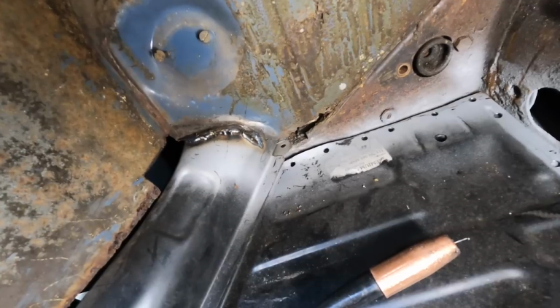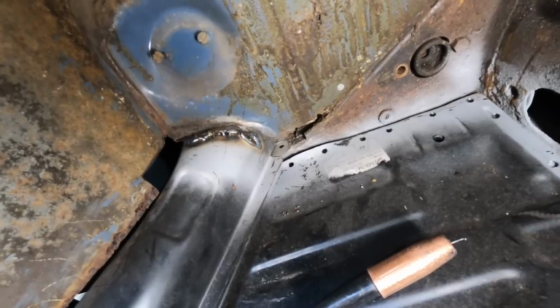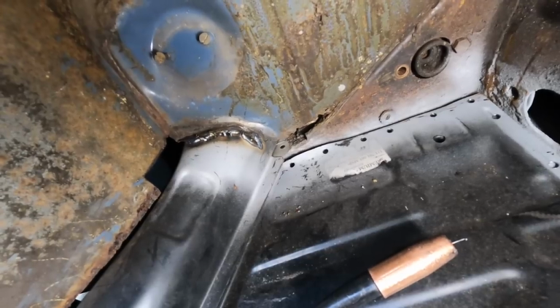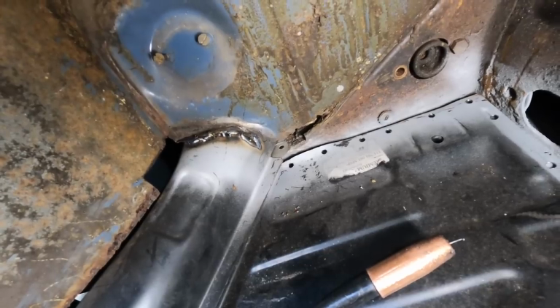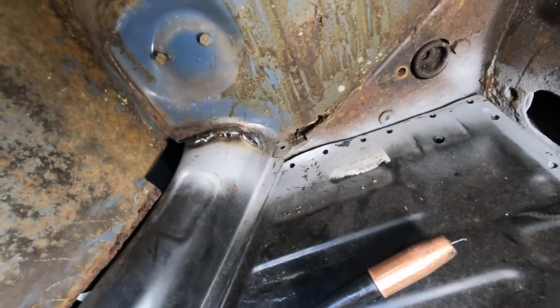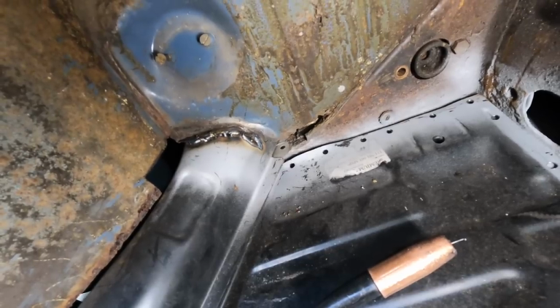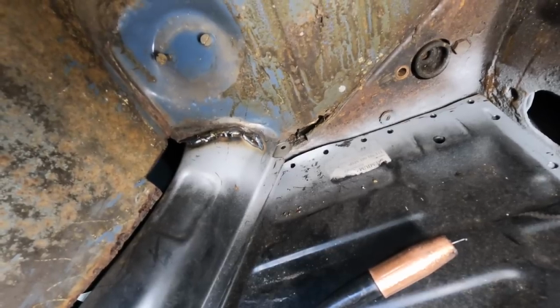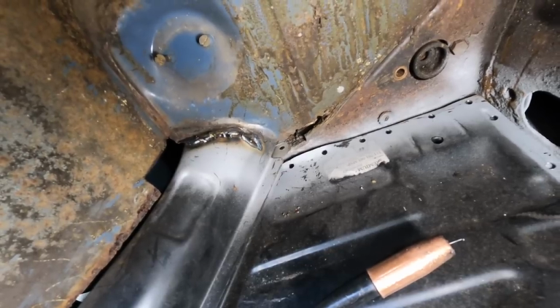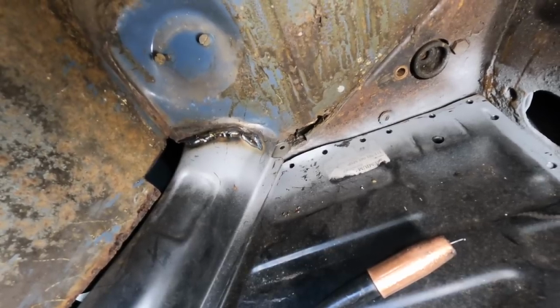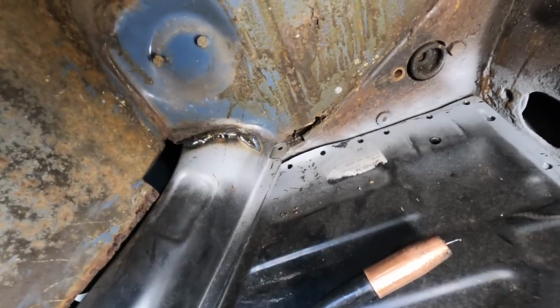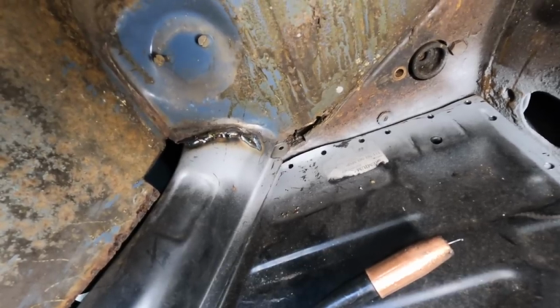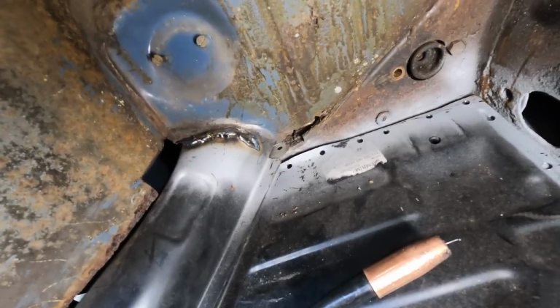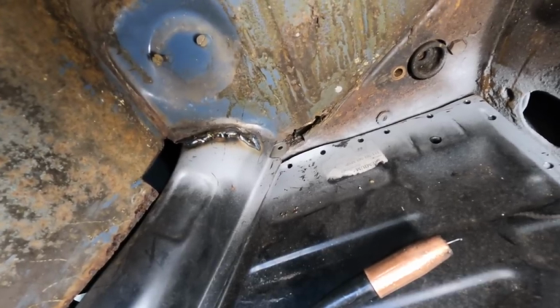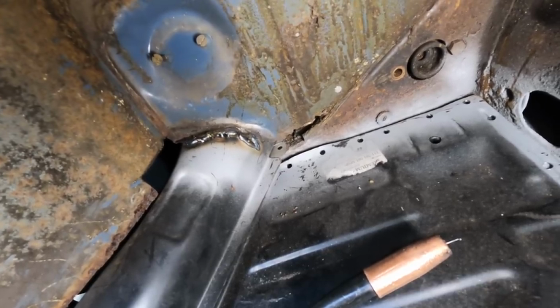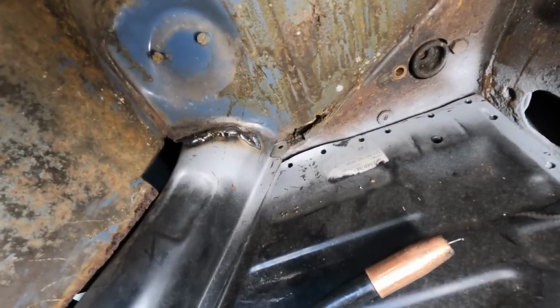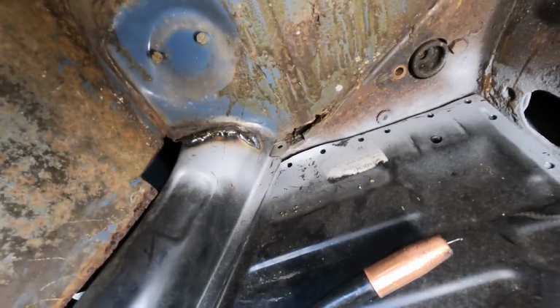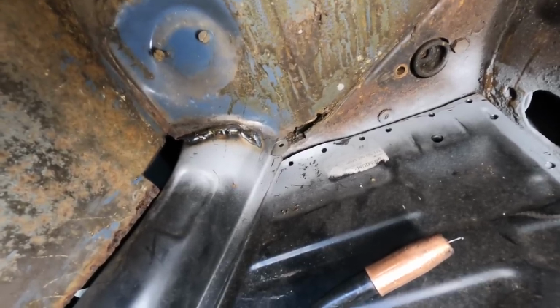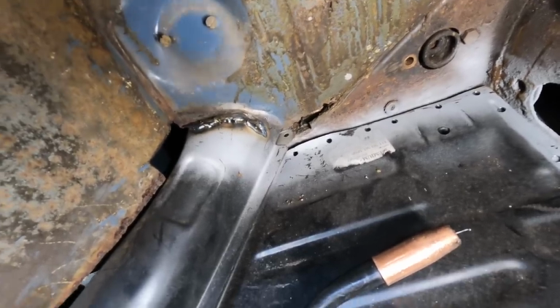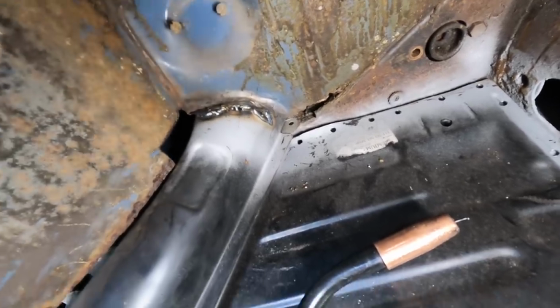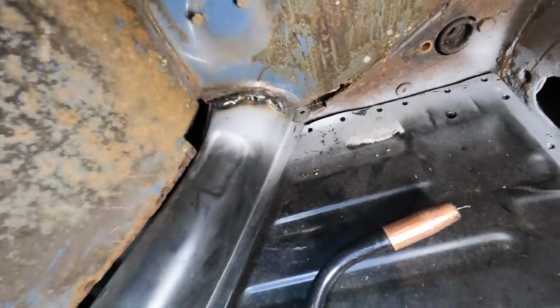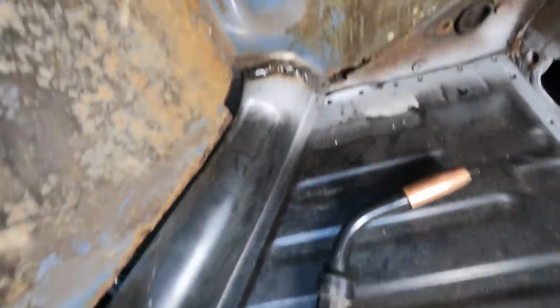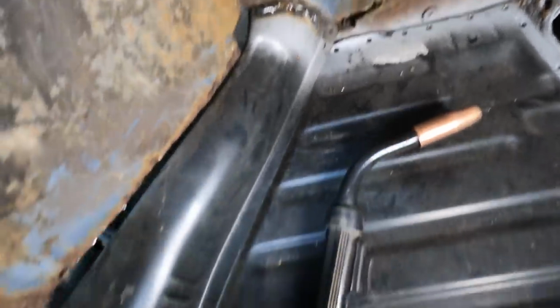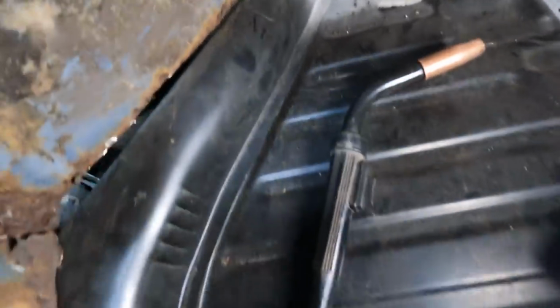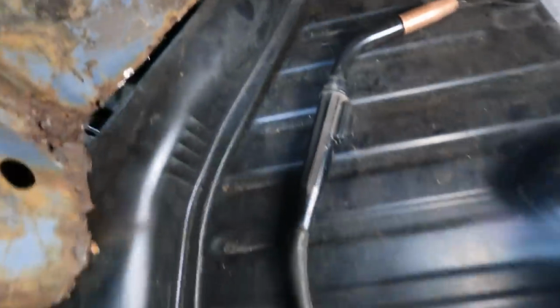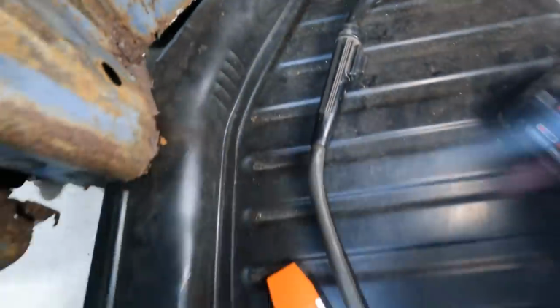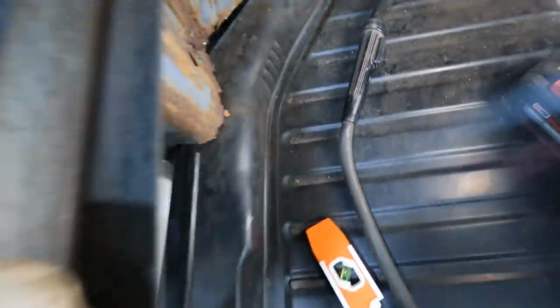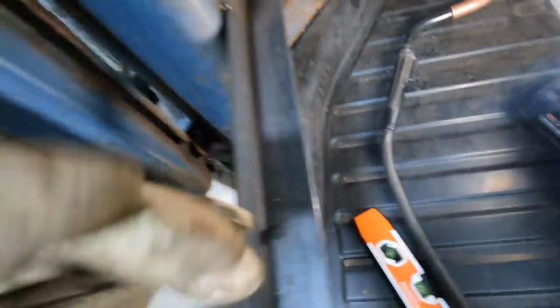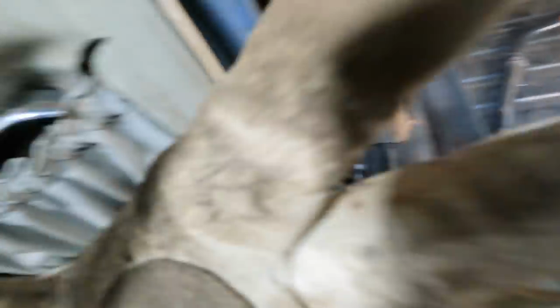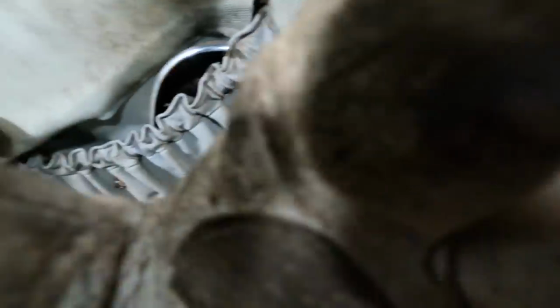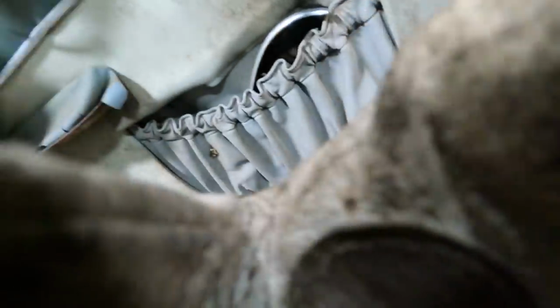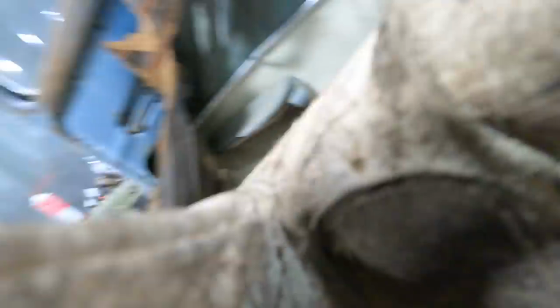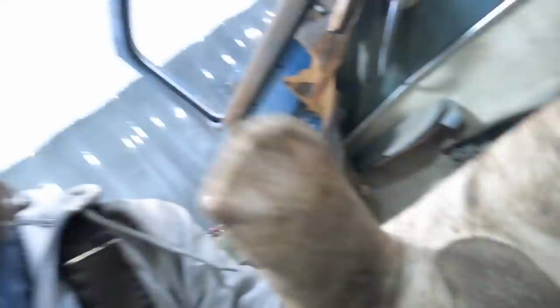I'm going to ditch the camera and get in here like this because I can get in there better without the camera.